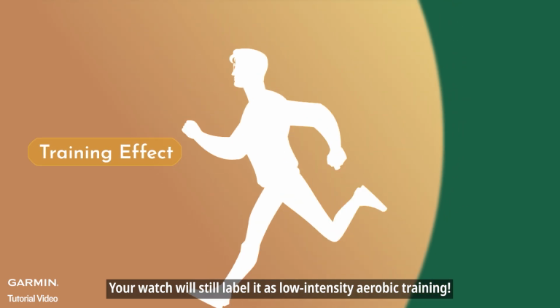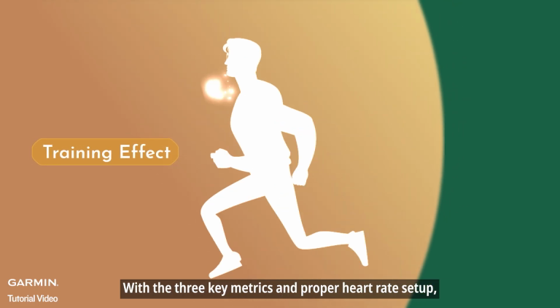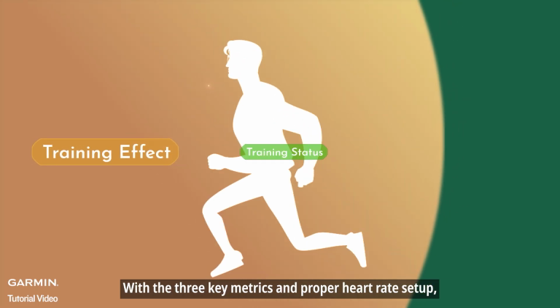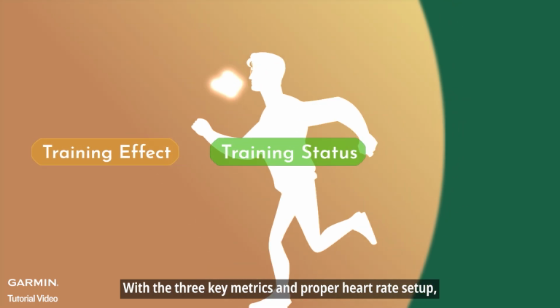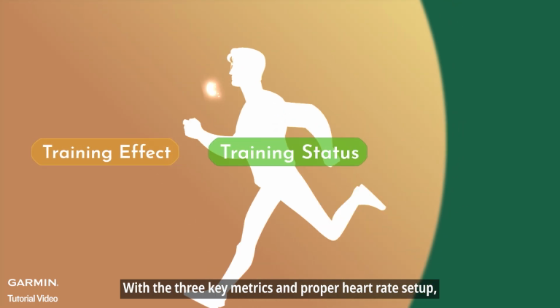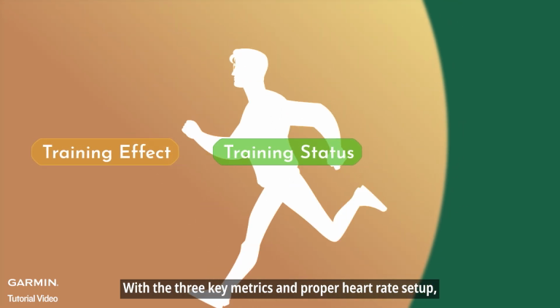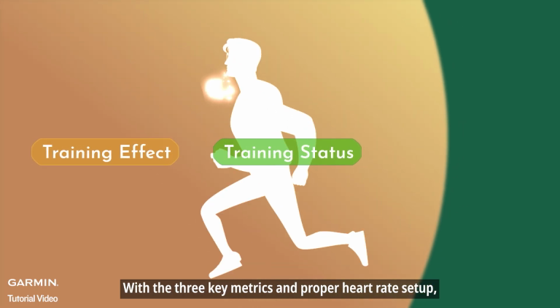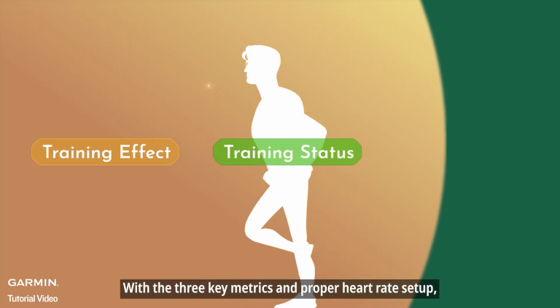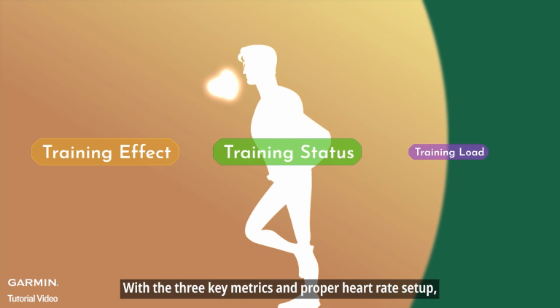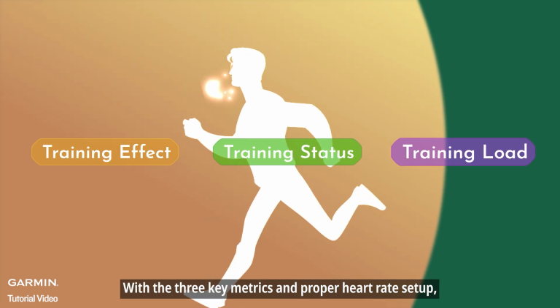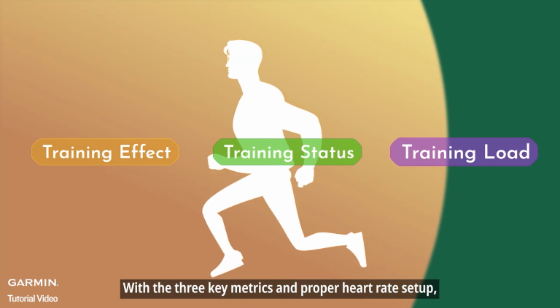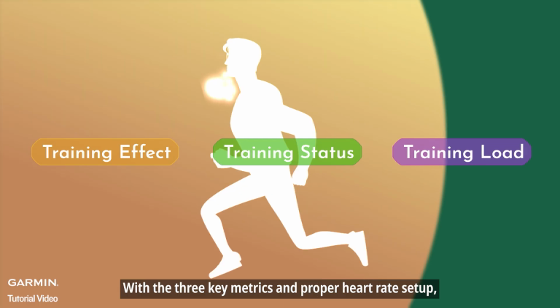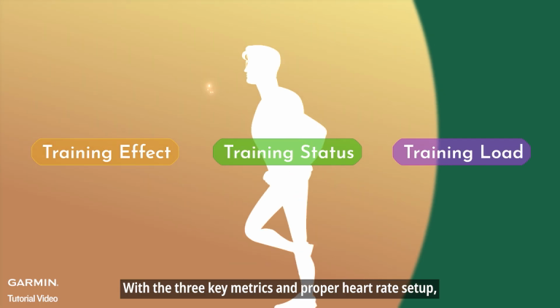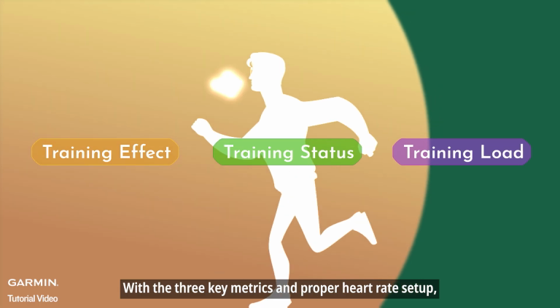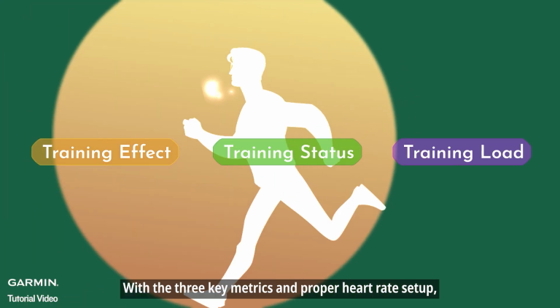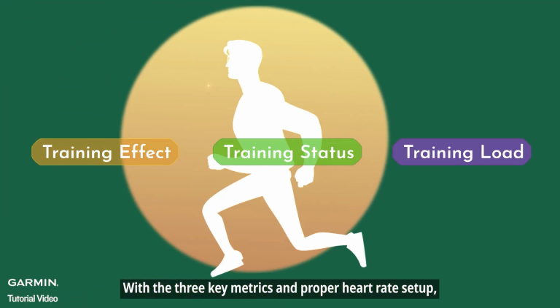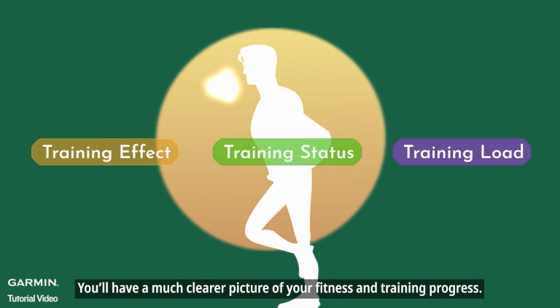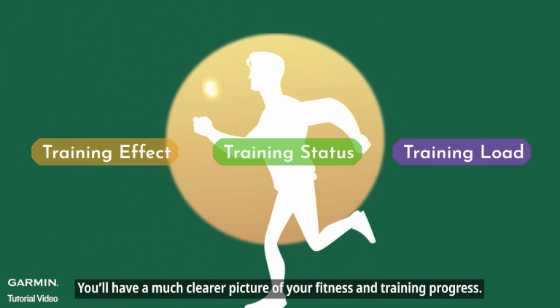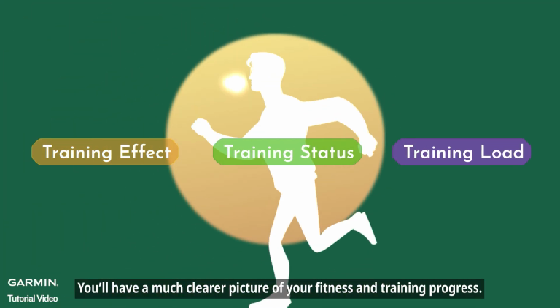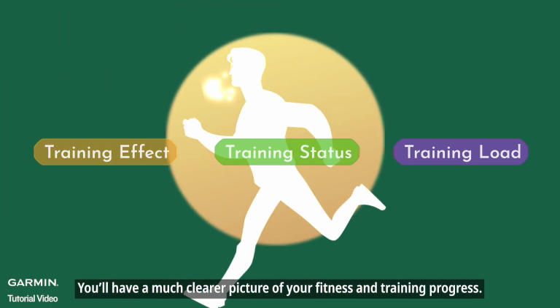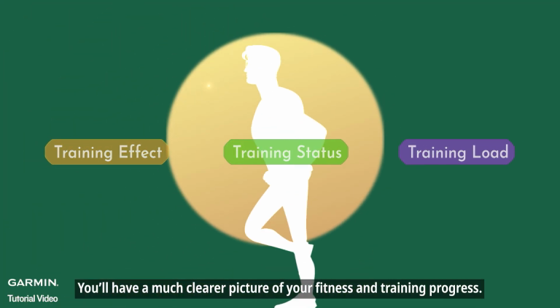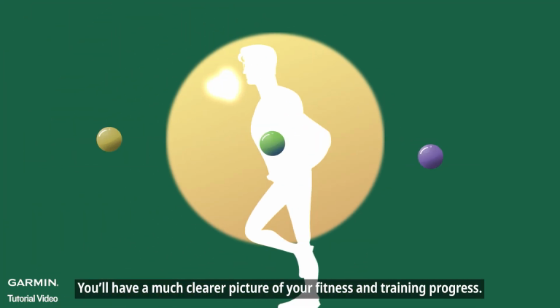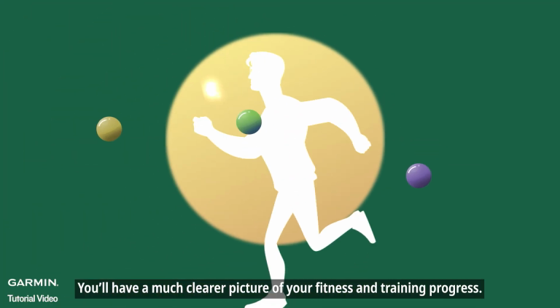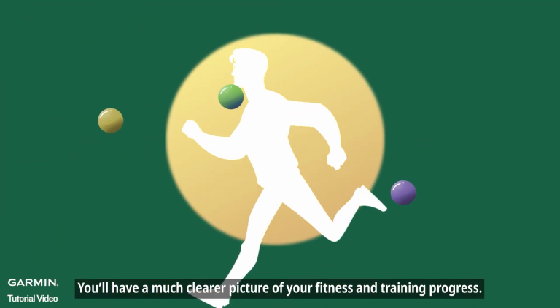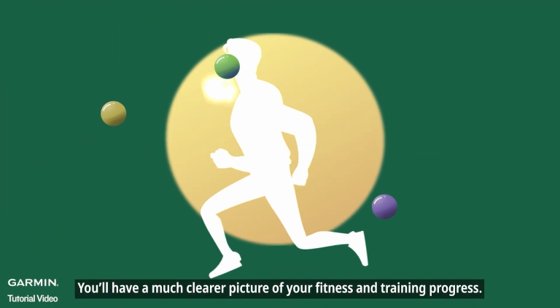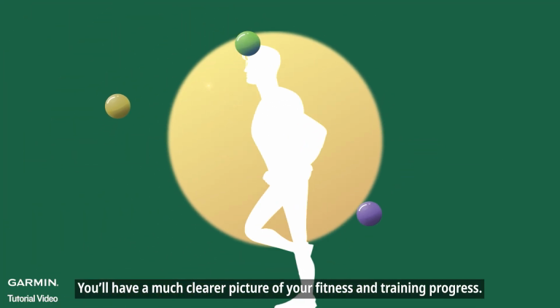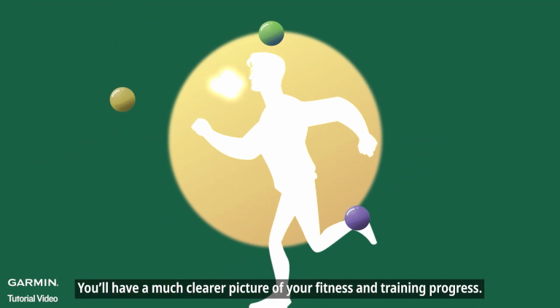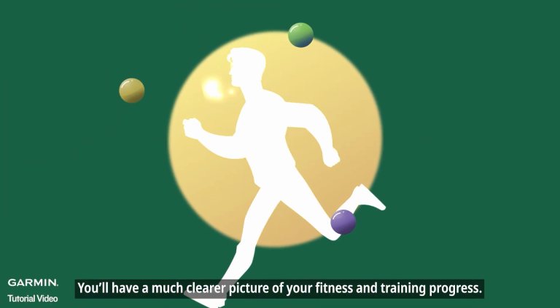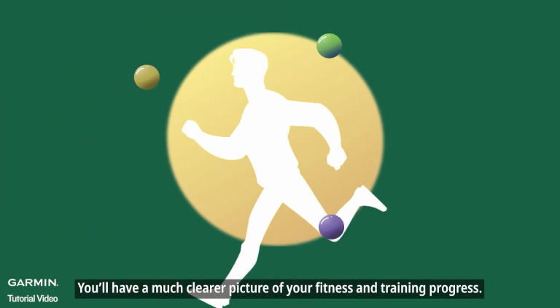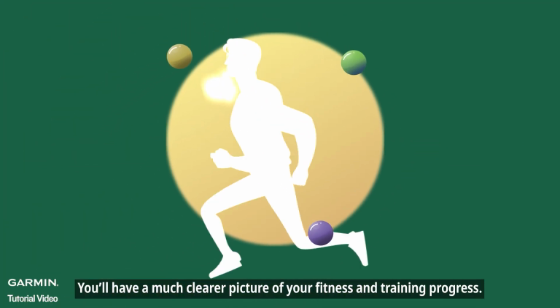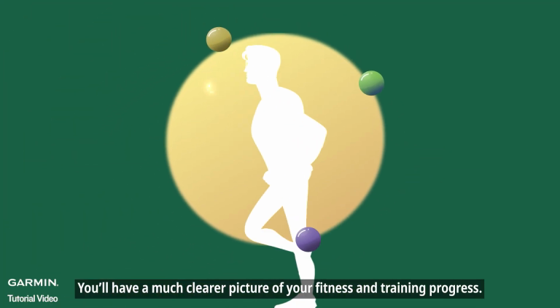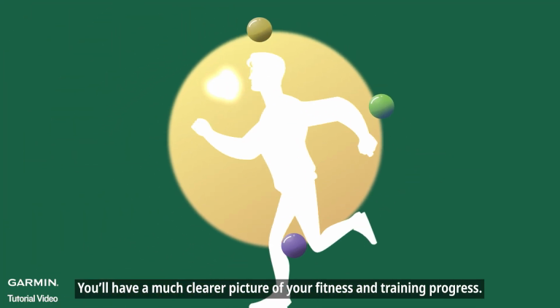With the three key metrics and proper heart rate setup, you'll have a much clearer picture of your fitness and training progress.